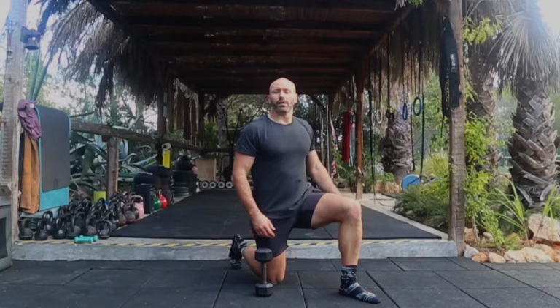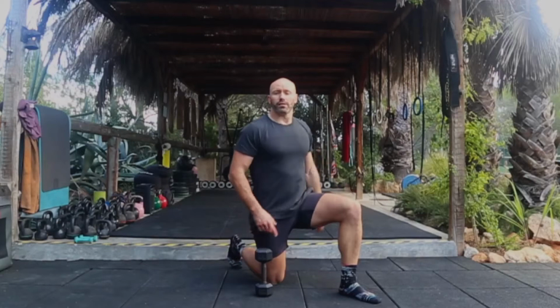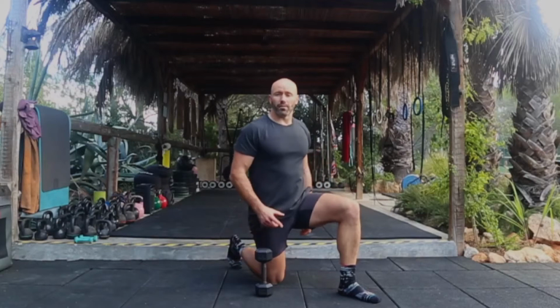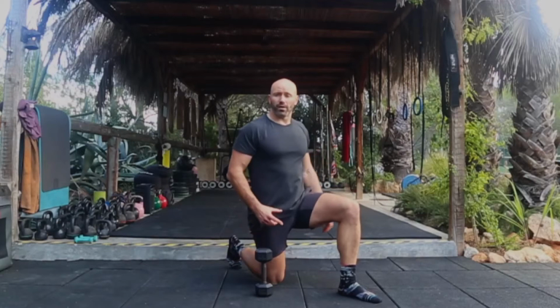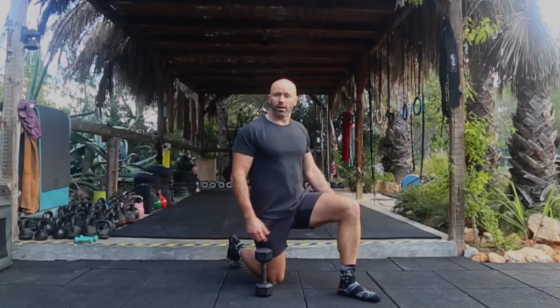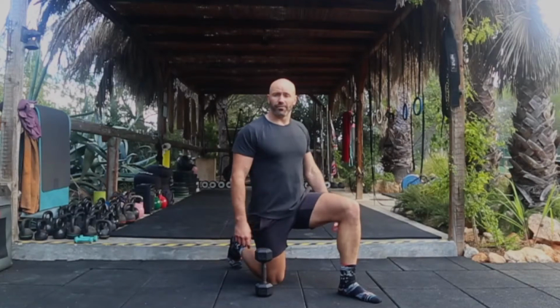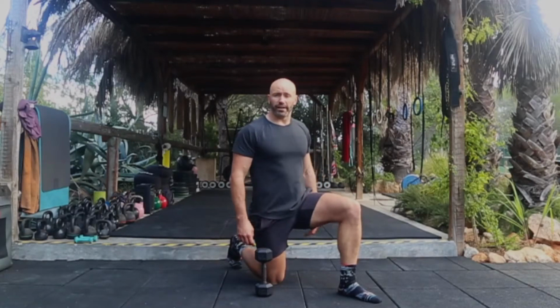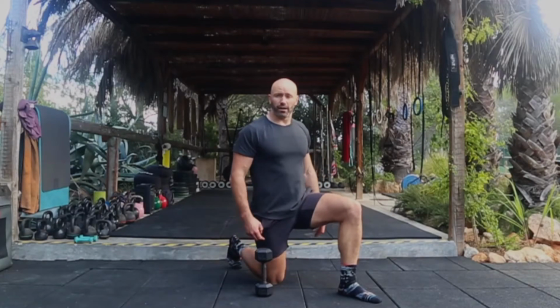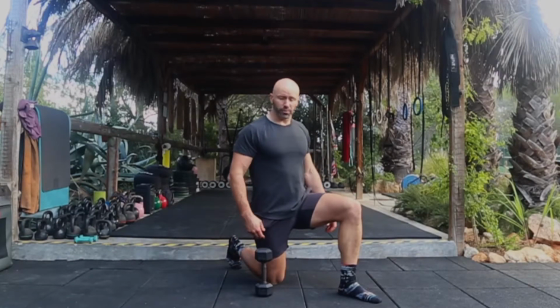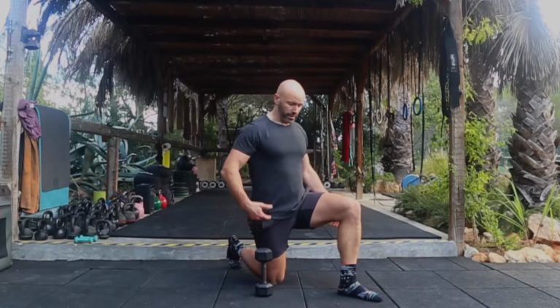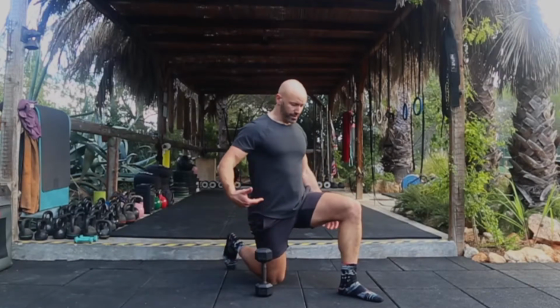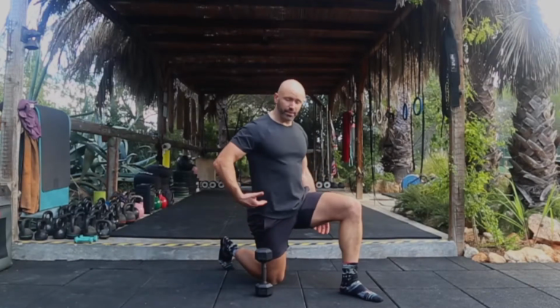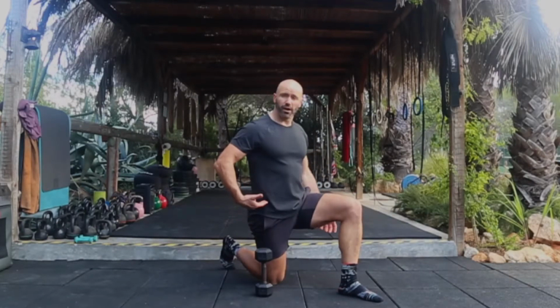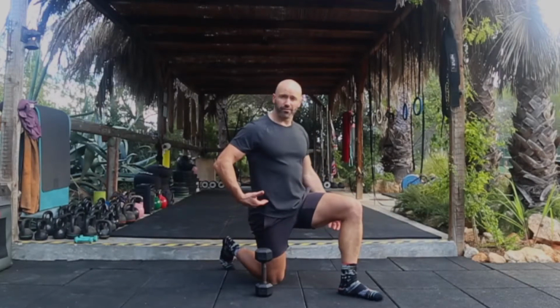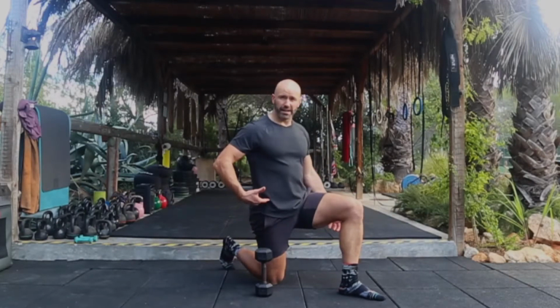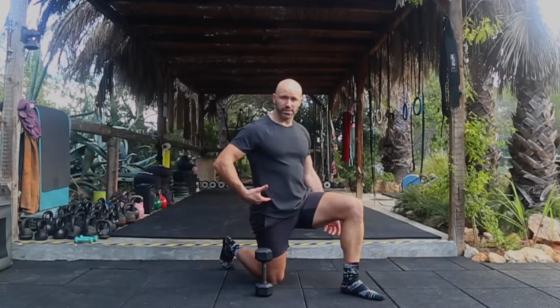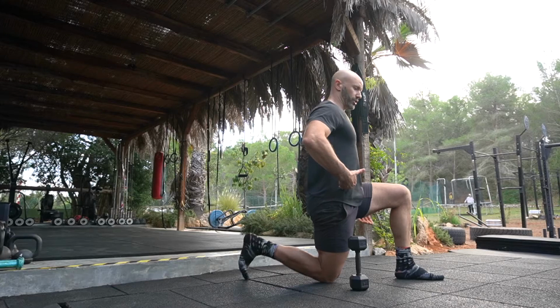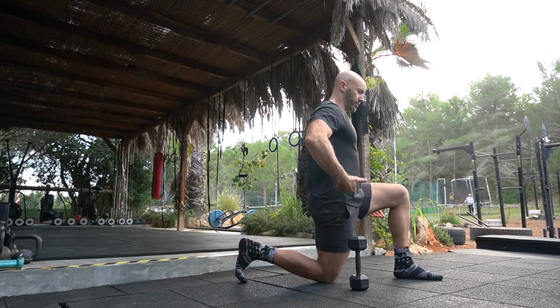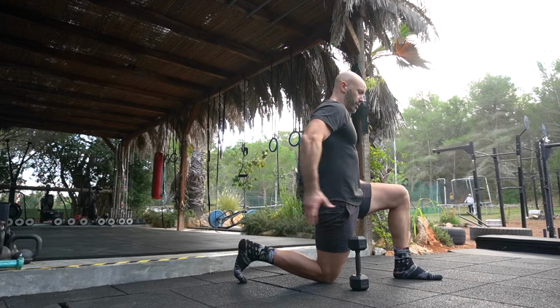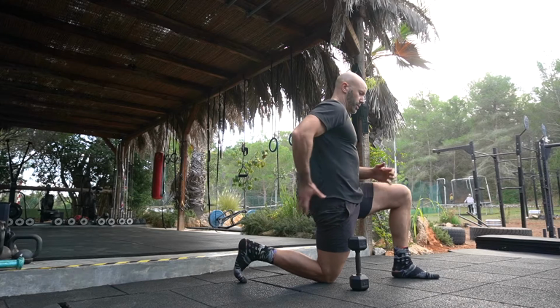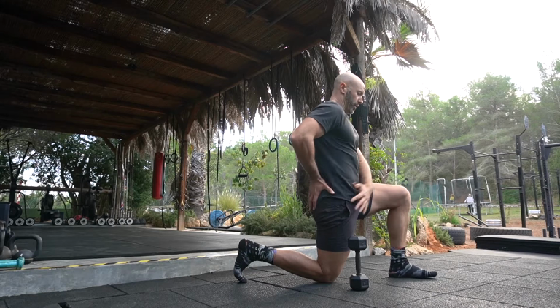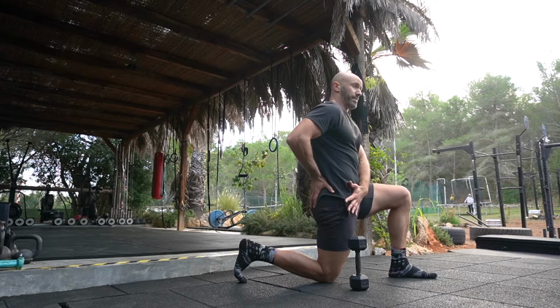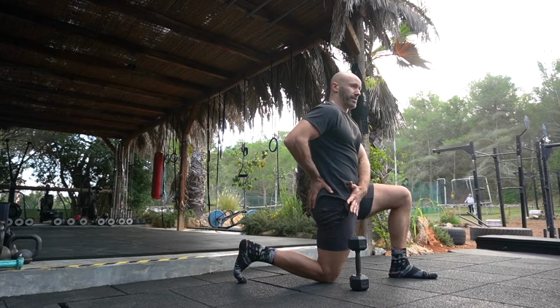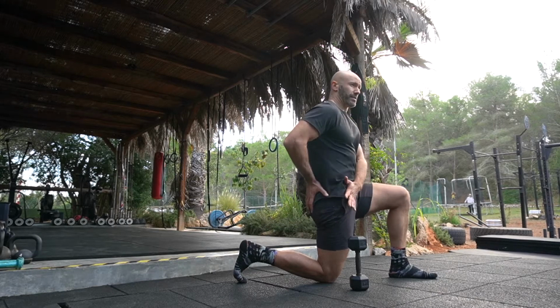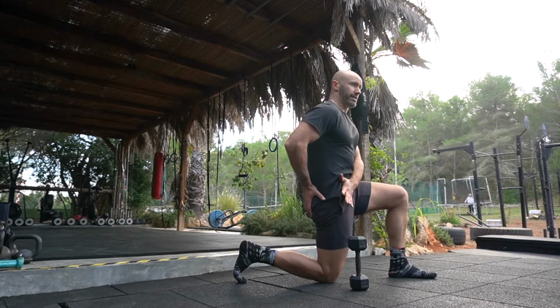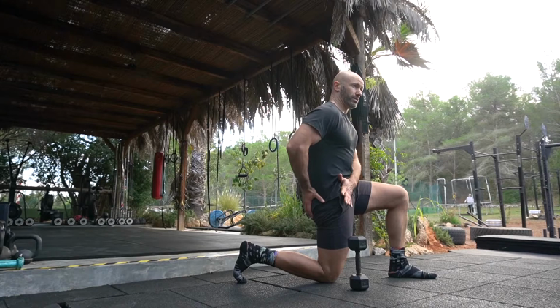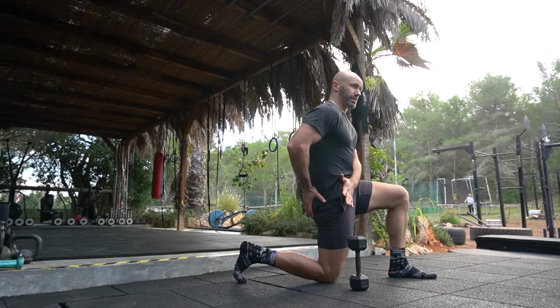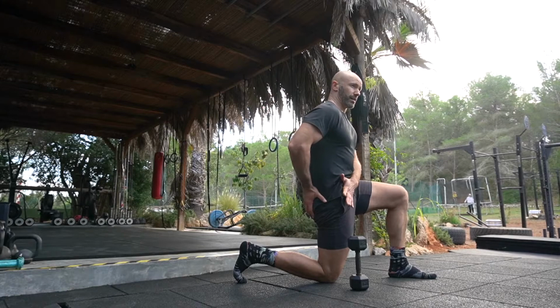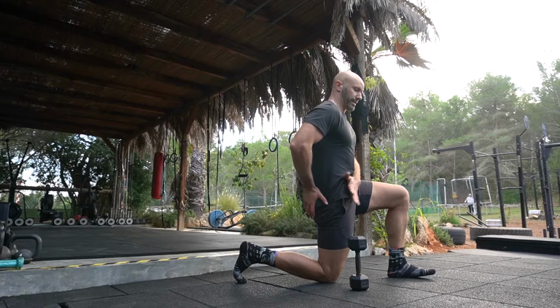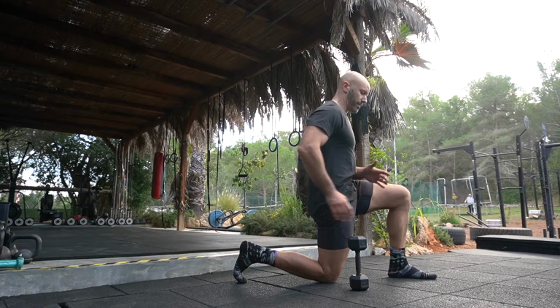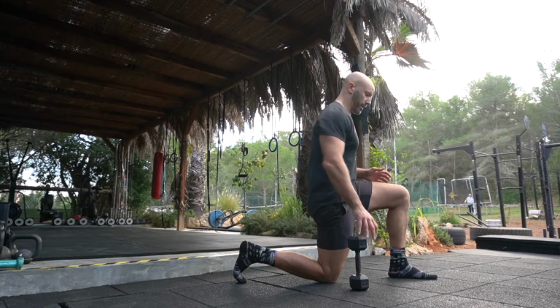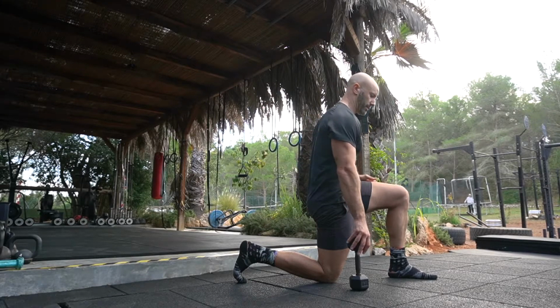Dumbbell half kneeling Arnold press. In the half kneeling position, squeeze the buttocks, tilt and tuck the tailbone under.